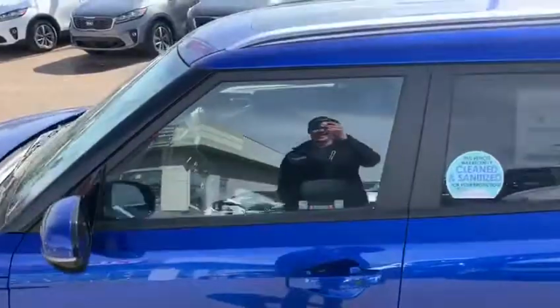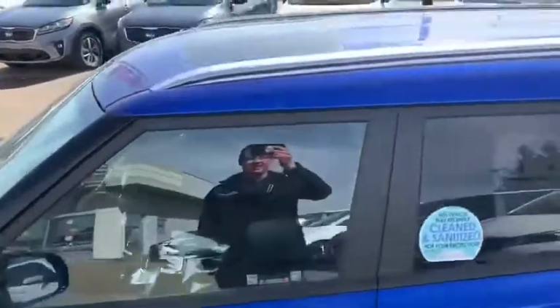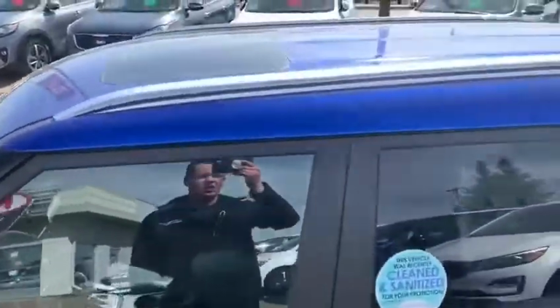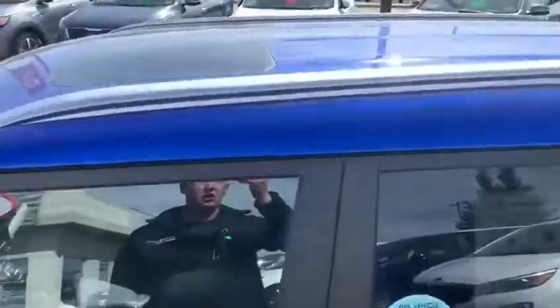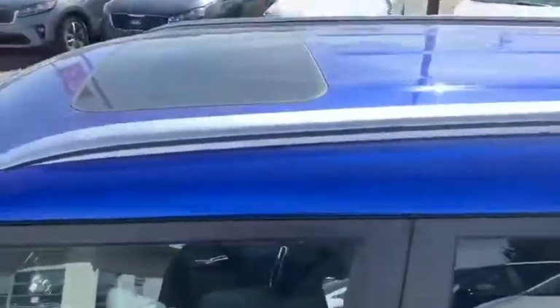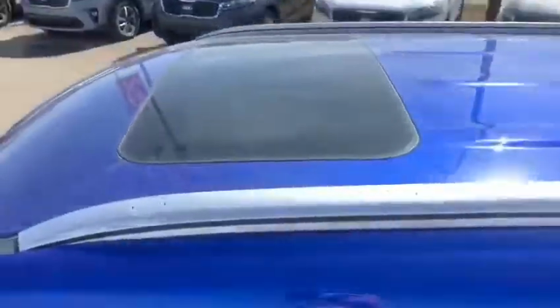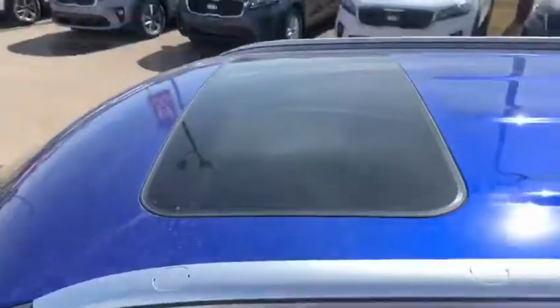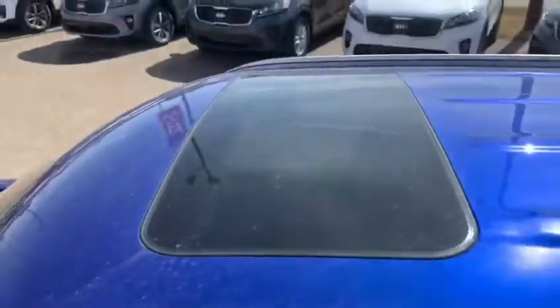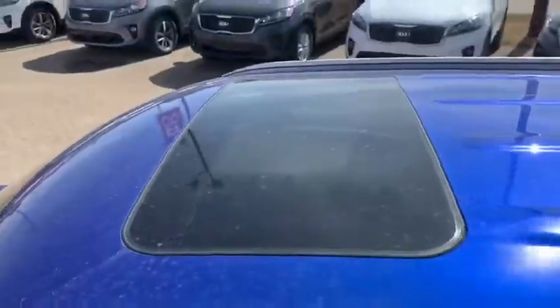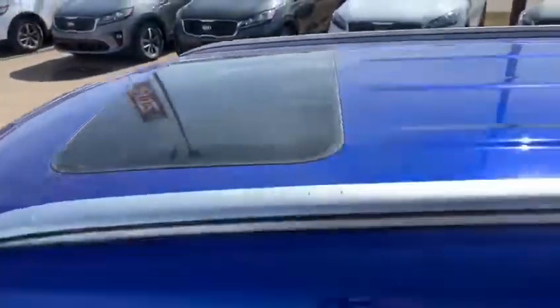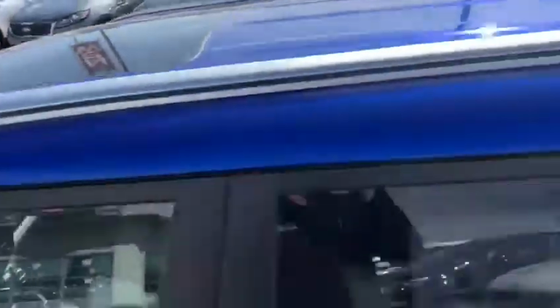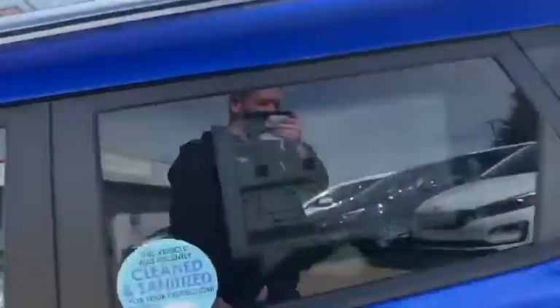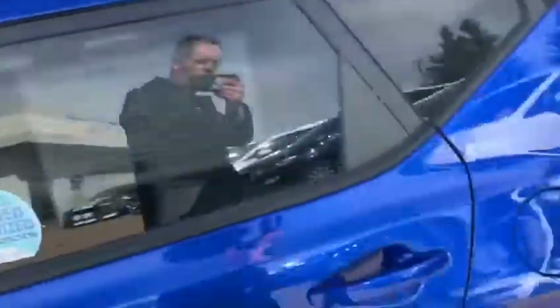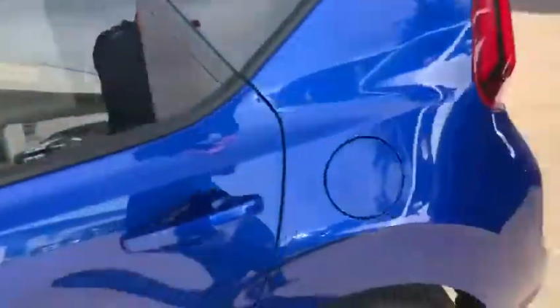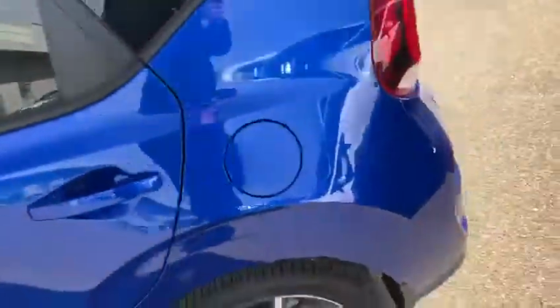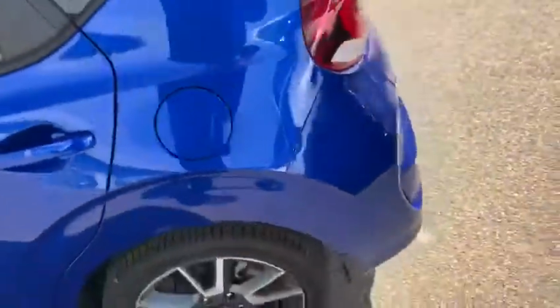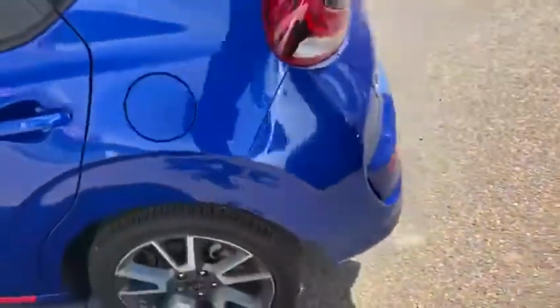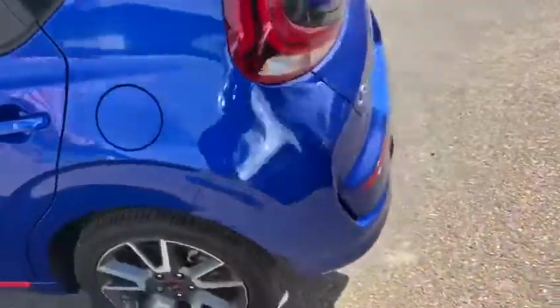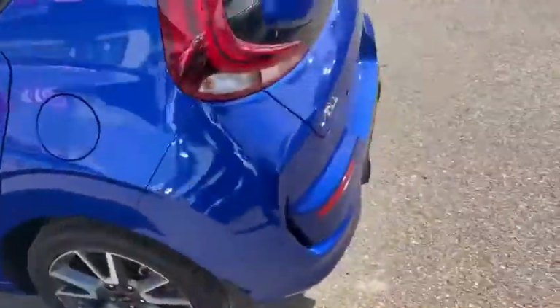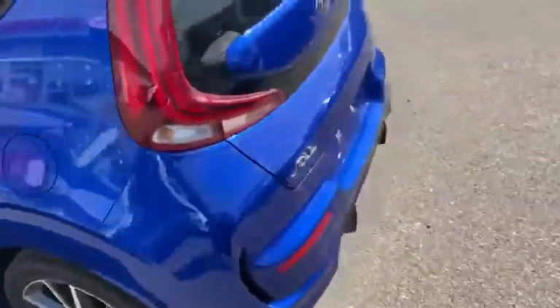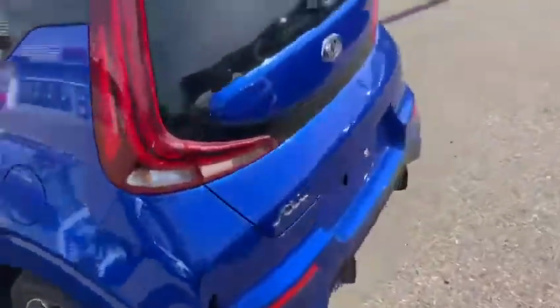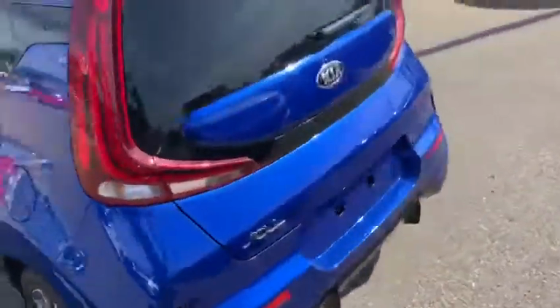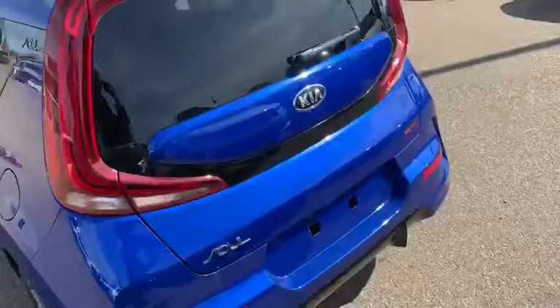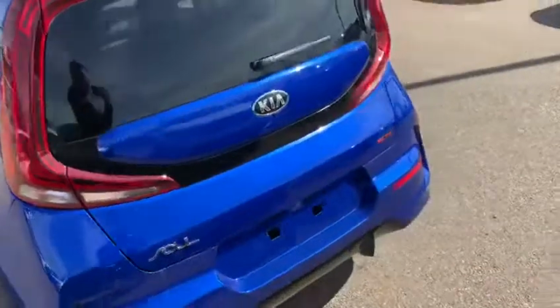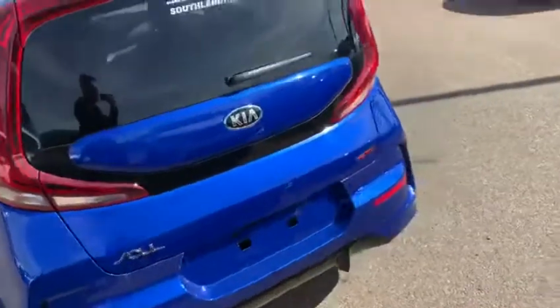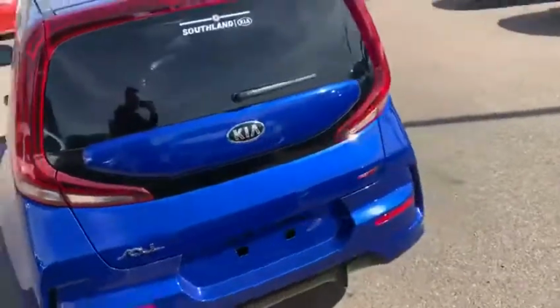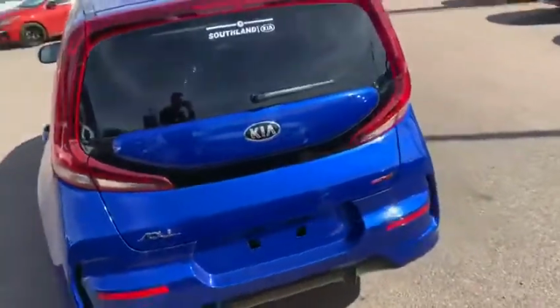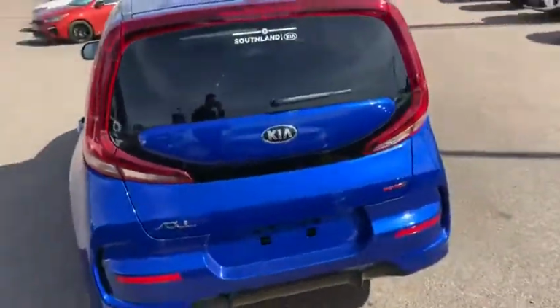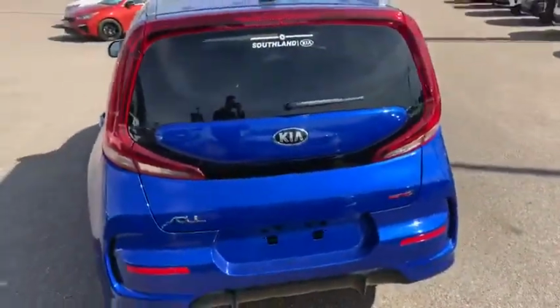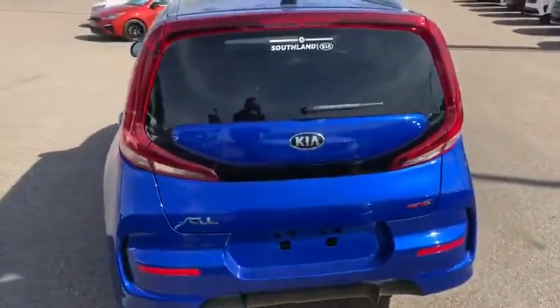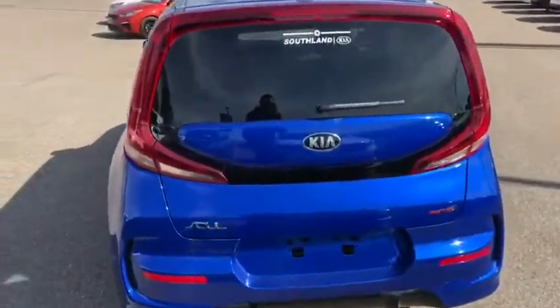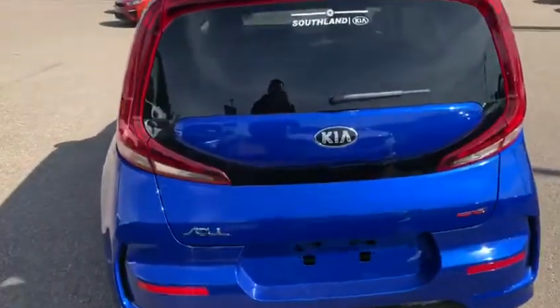Got our roof rails, nice sunroof up top, going around to the back you can see those iconic Kia Soul taillights.